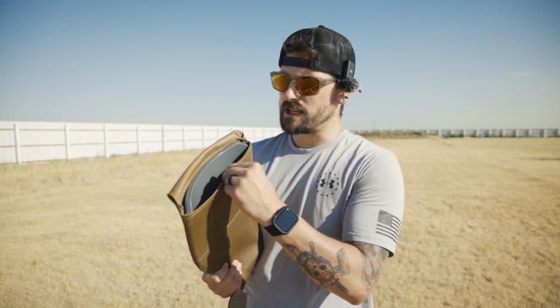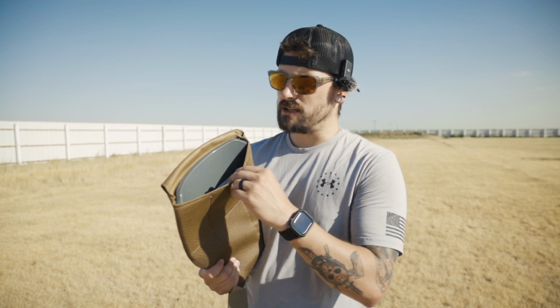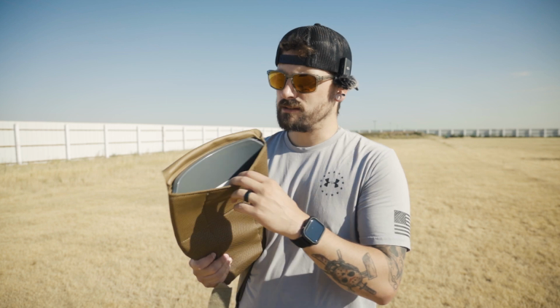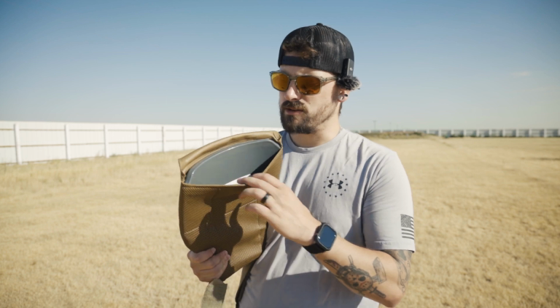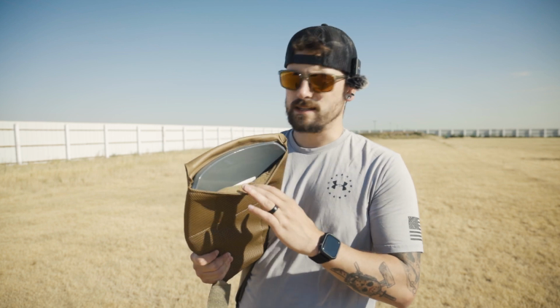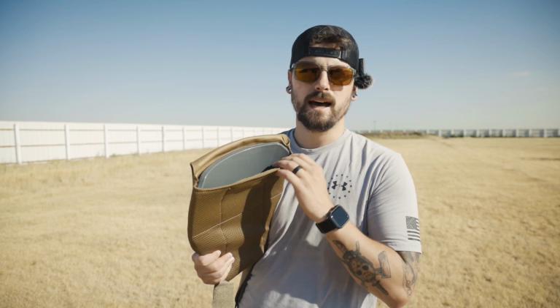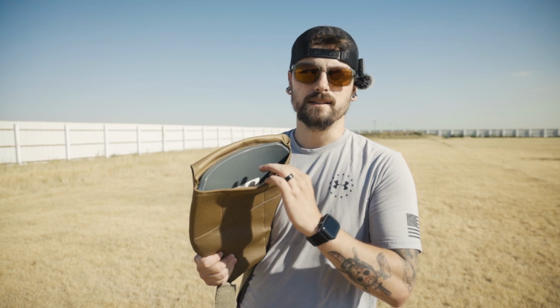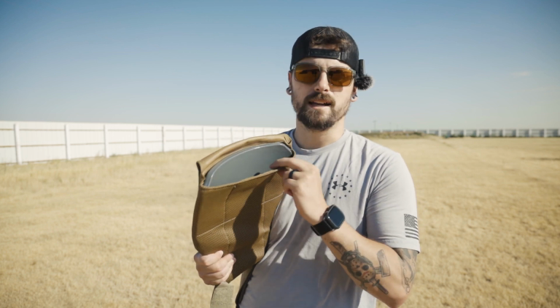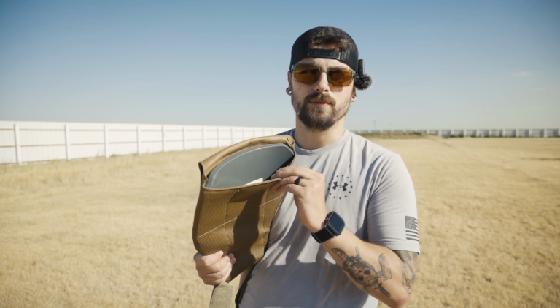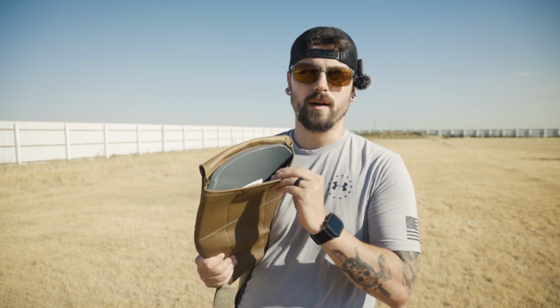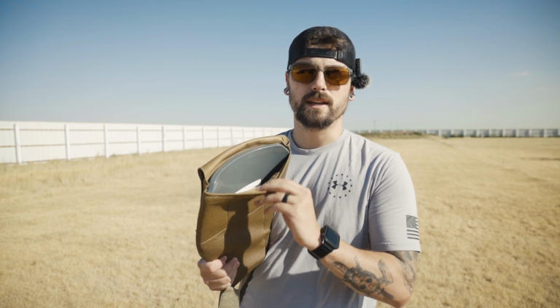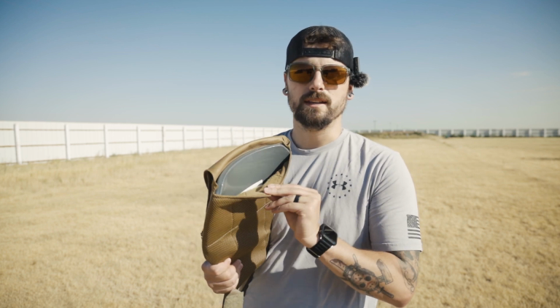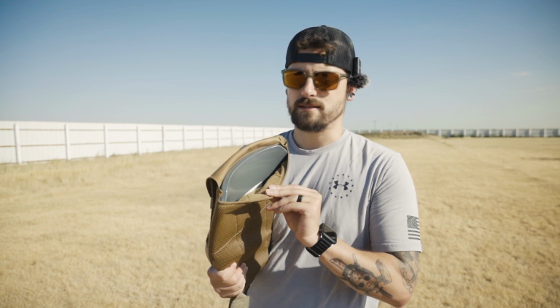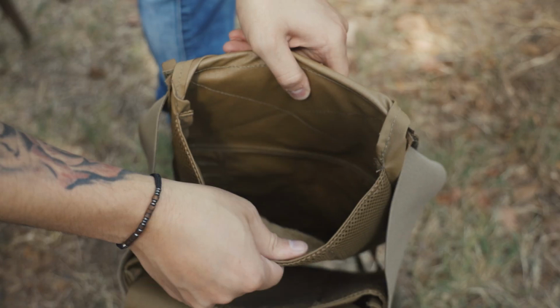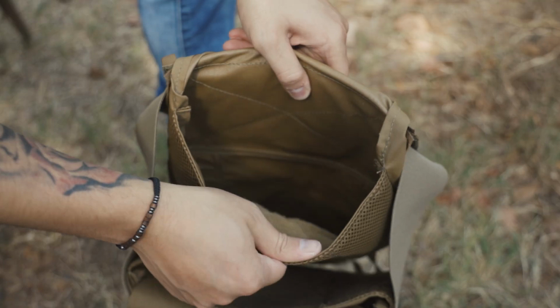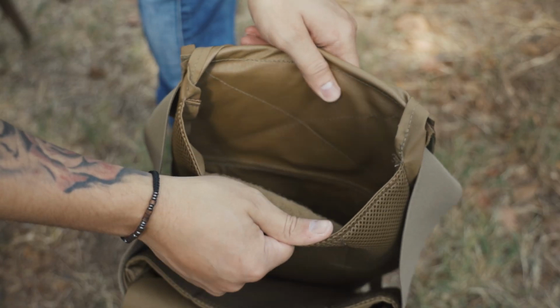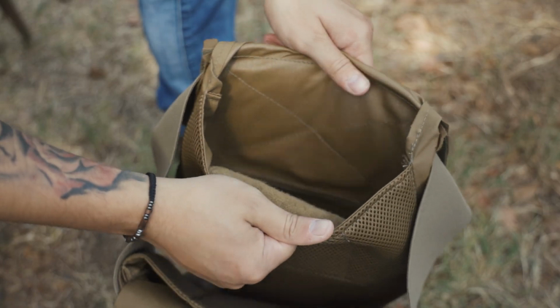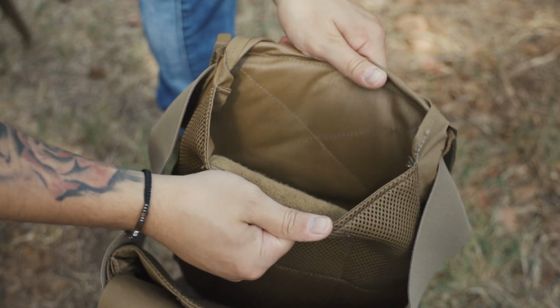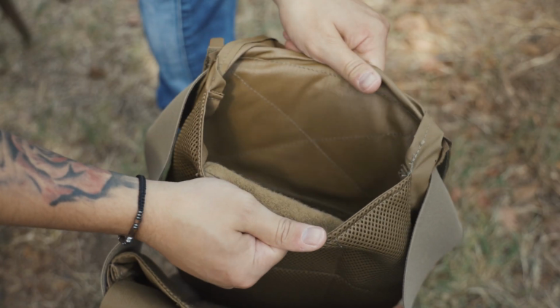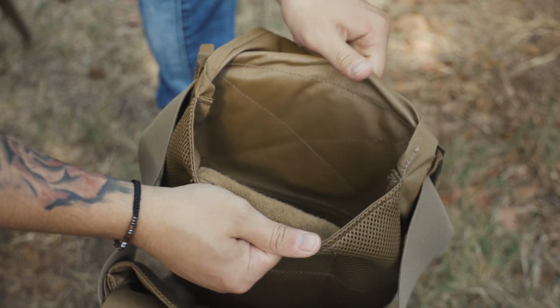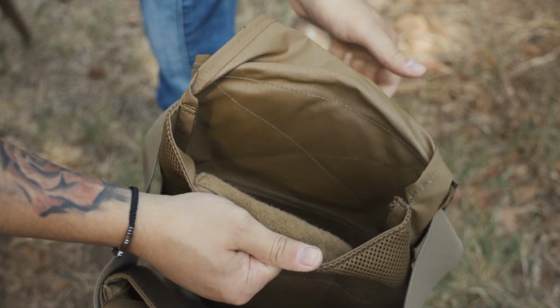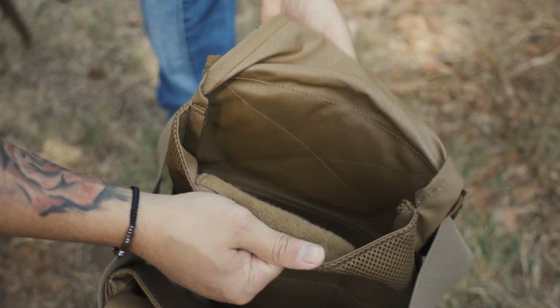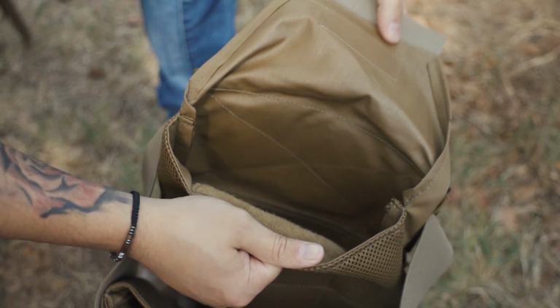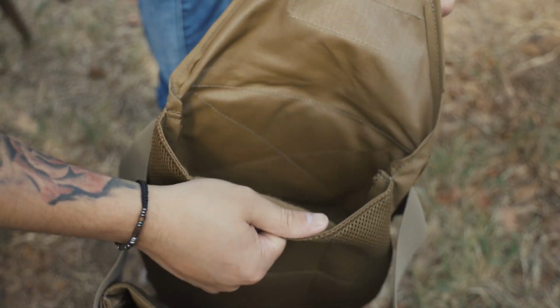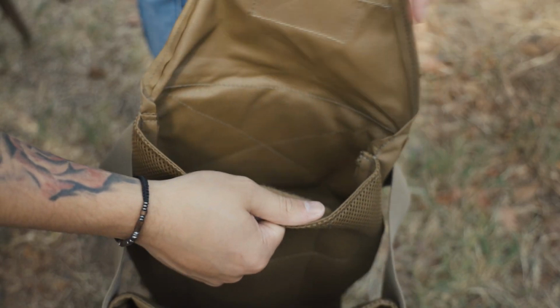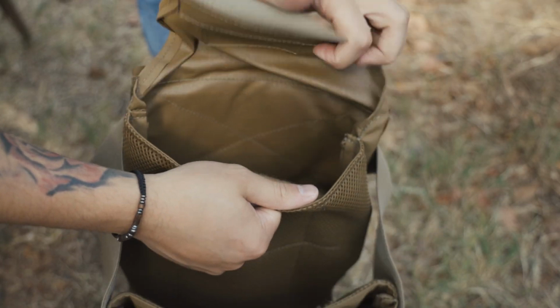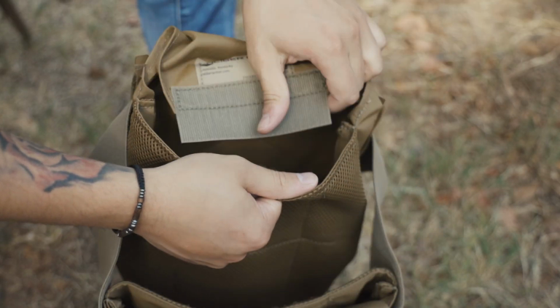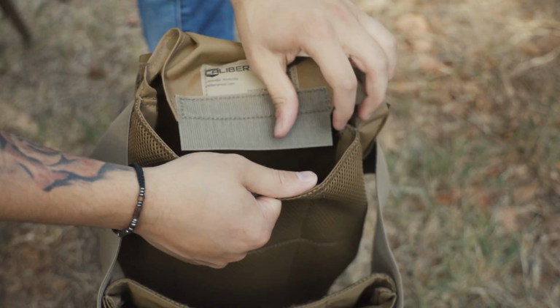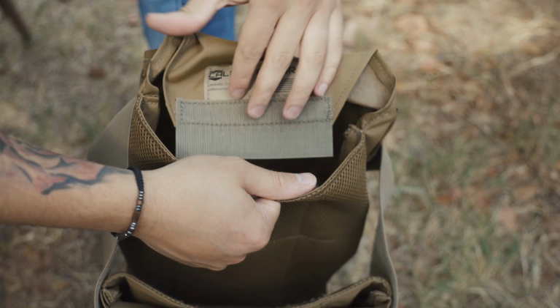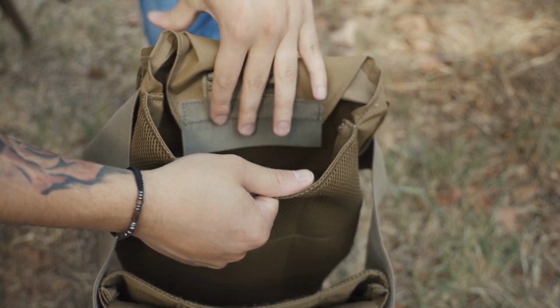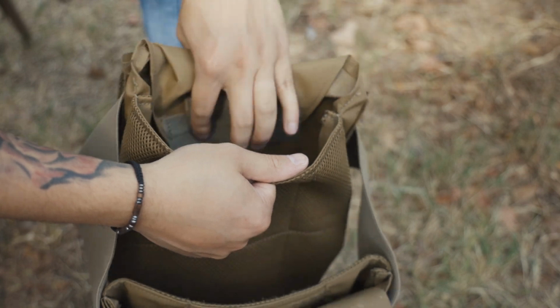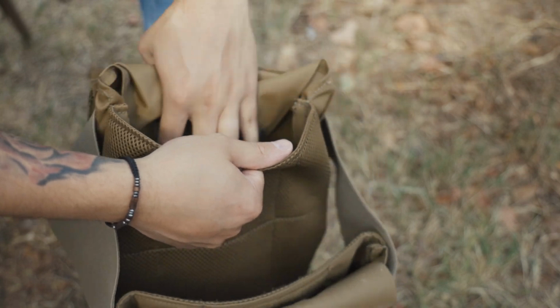There is not a lot of fabric in this carrier — very minimalist, very slim, very light.